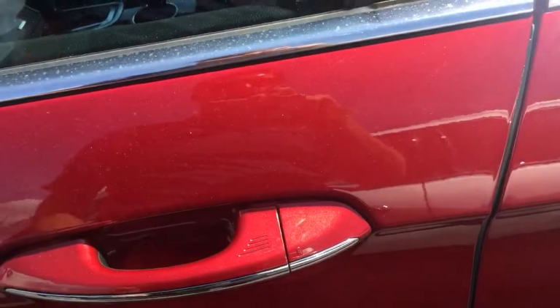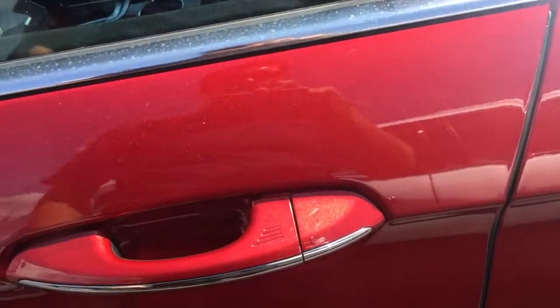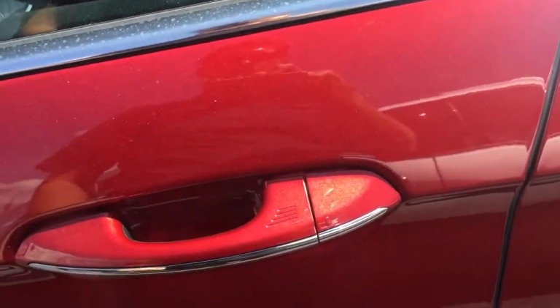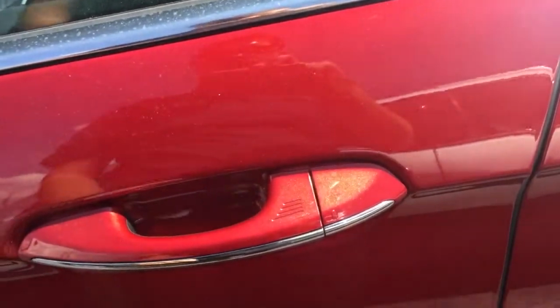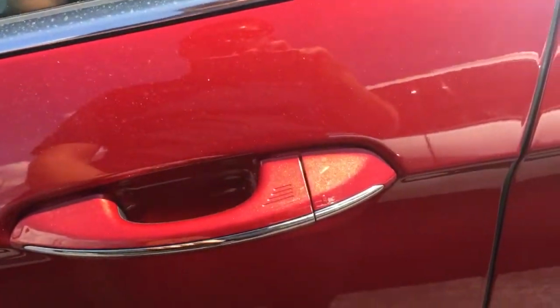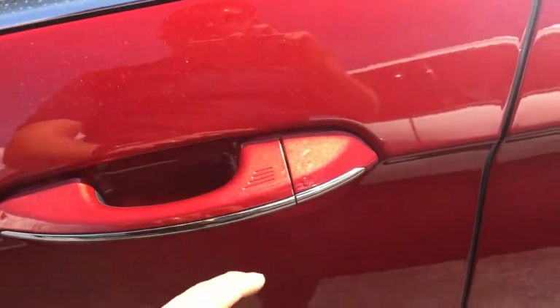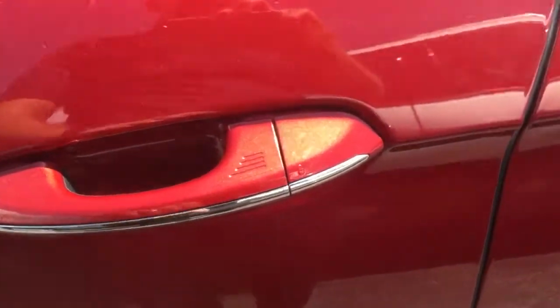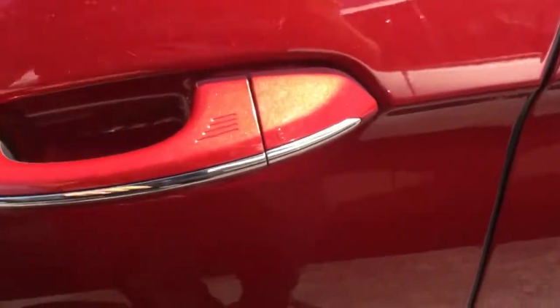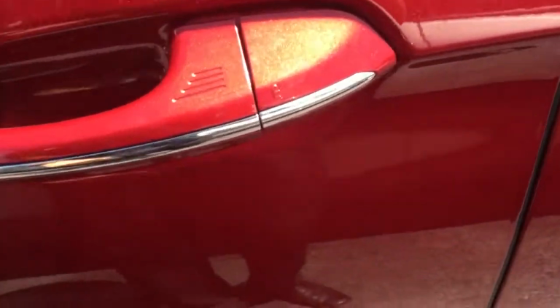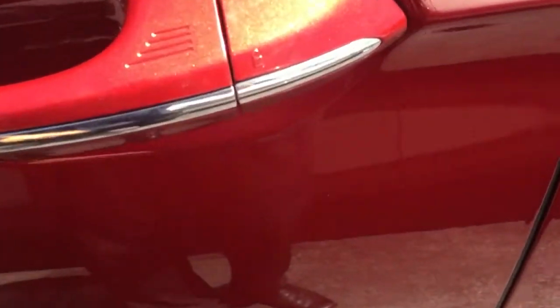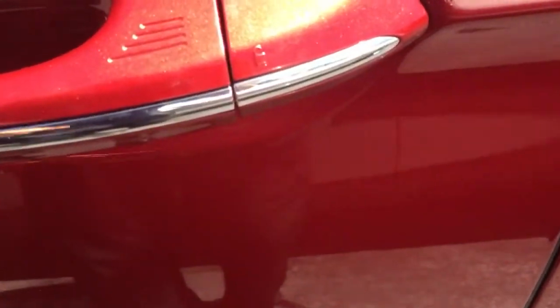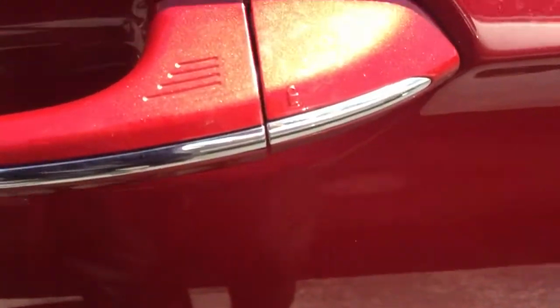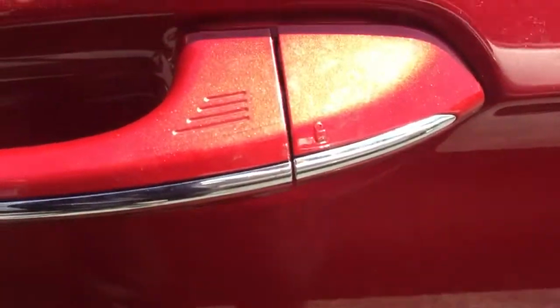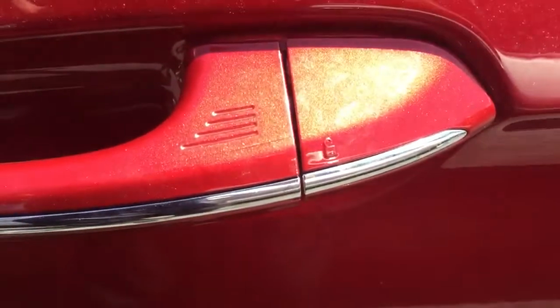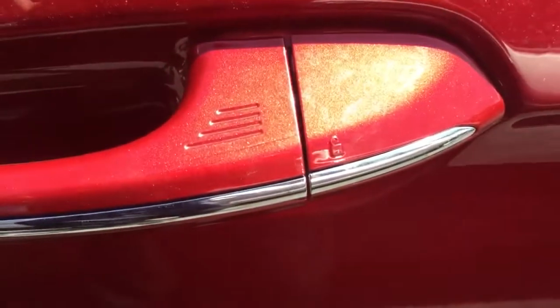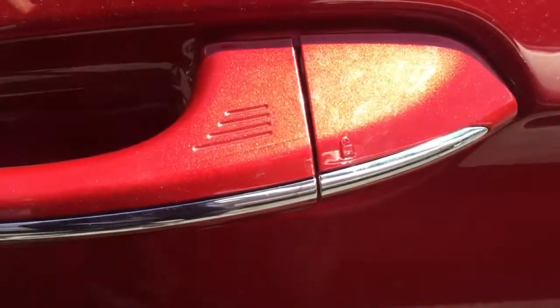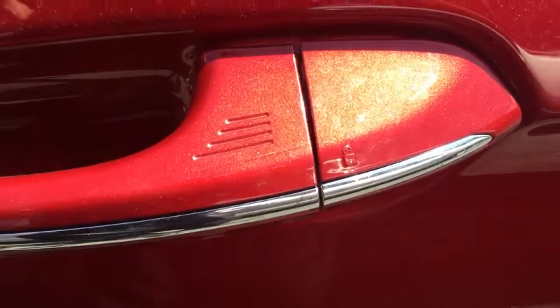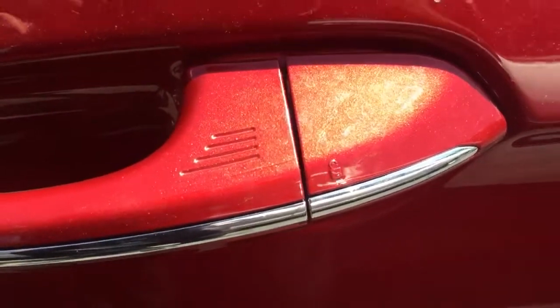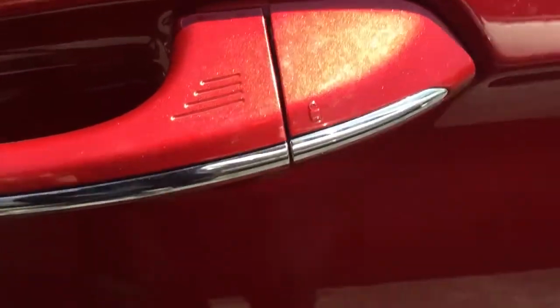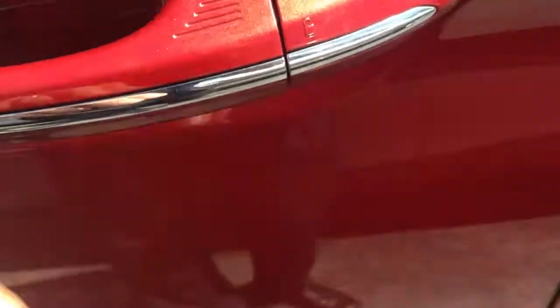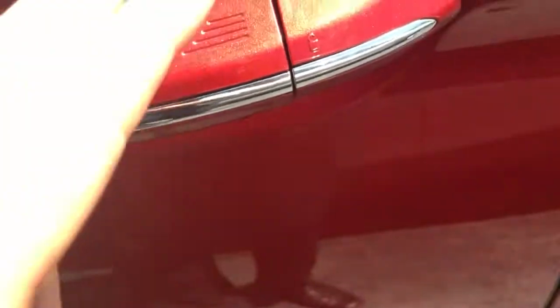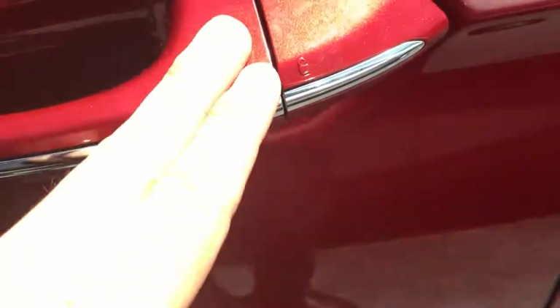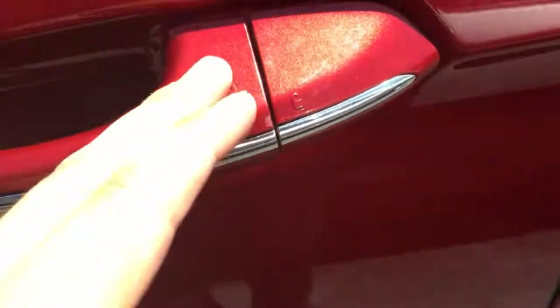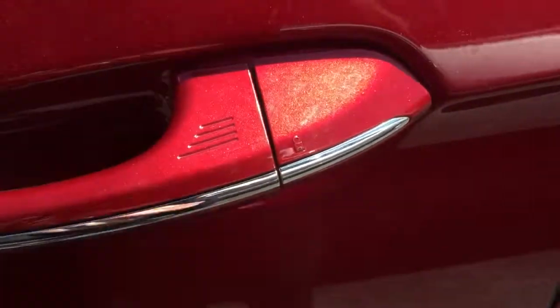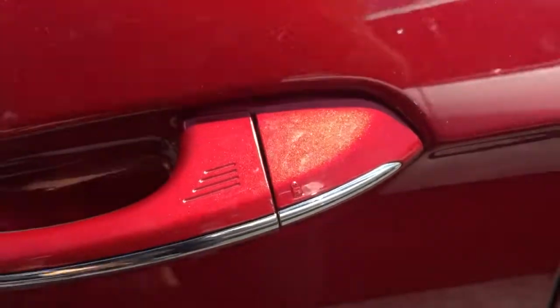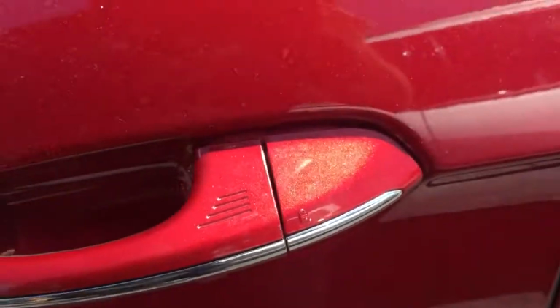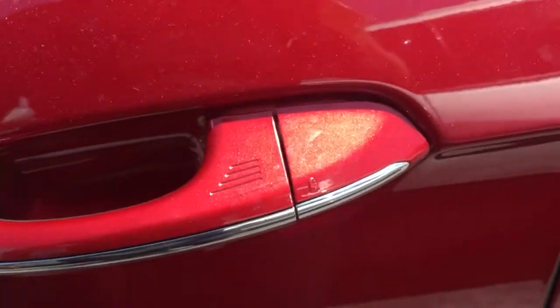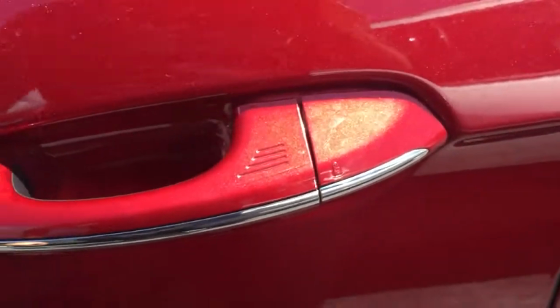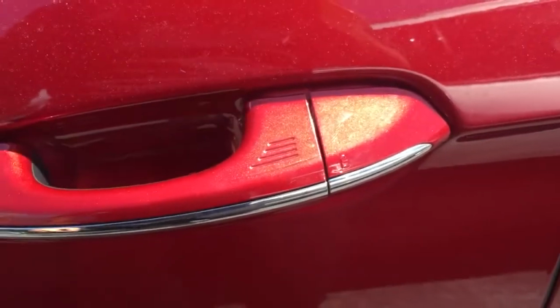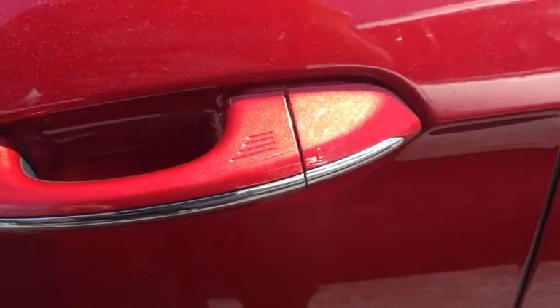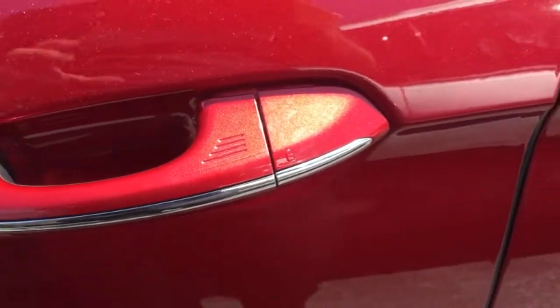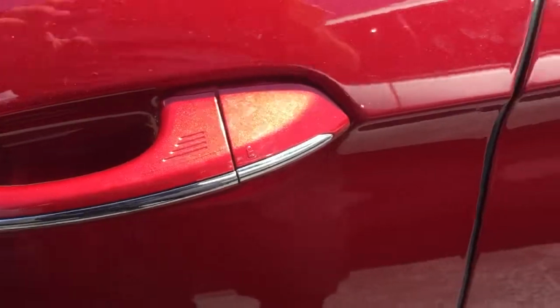If you want to lock it, you can see the little indents right there. You just touch there and it locks the doors.